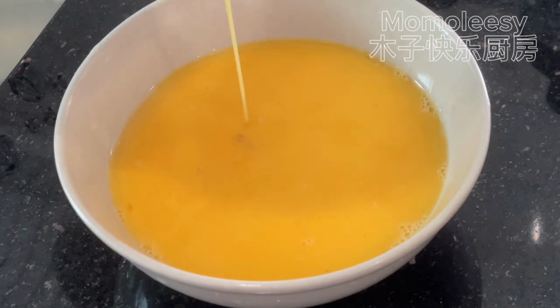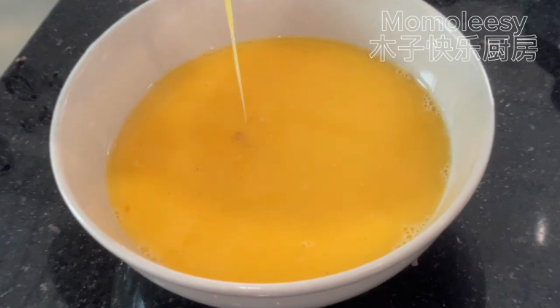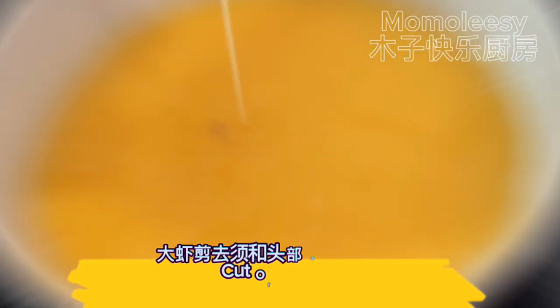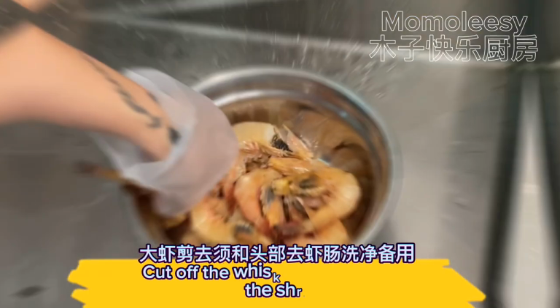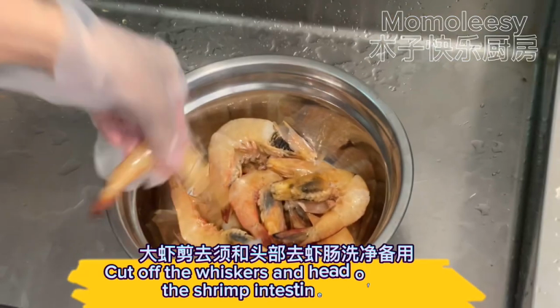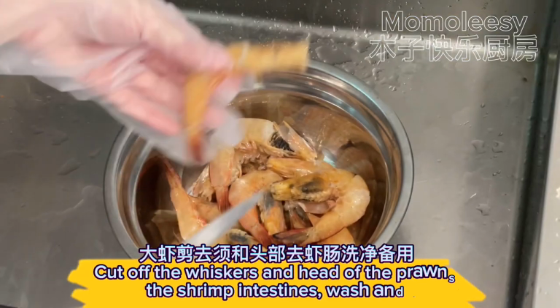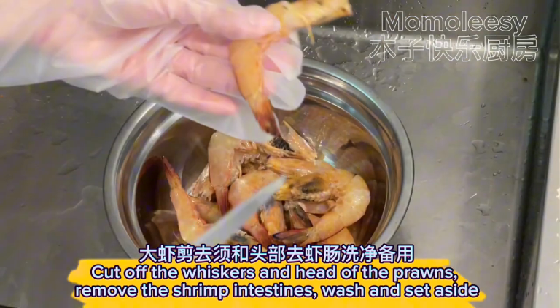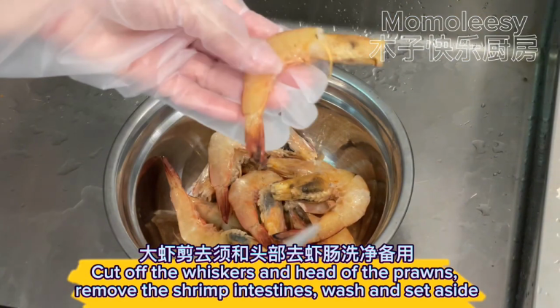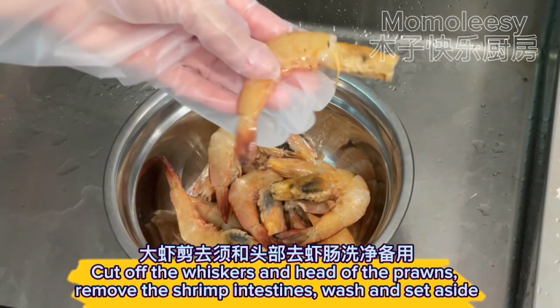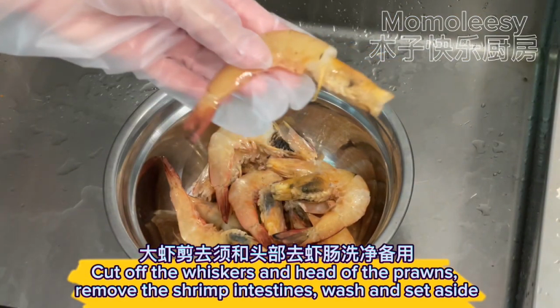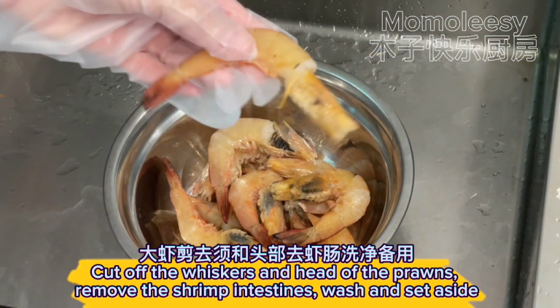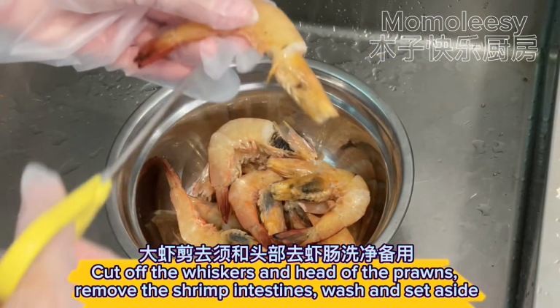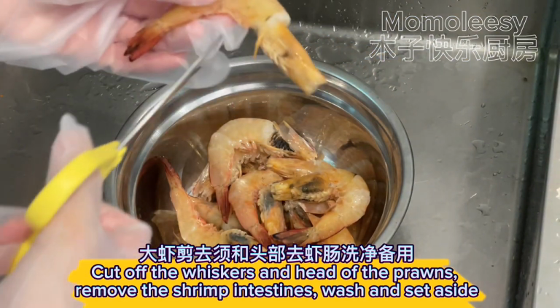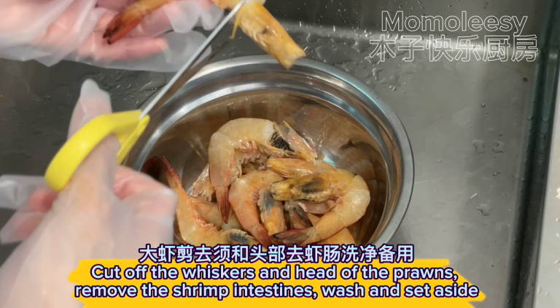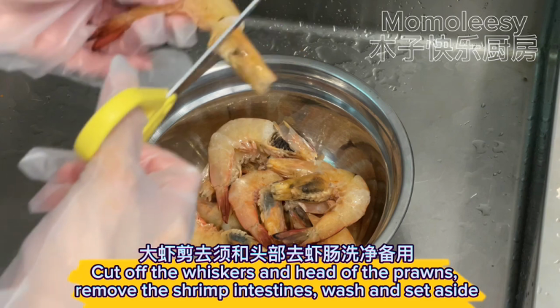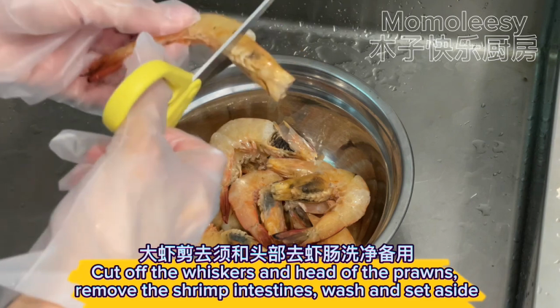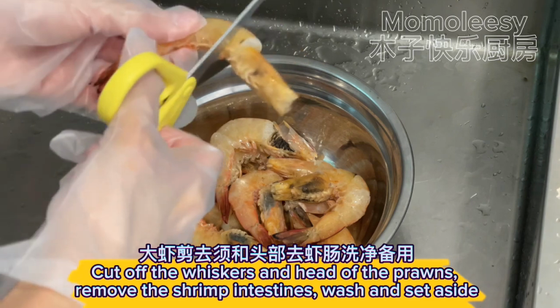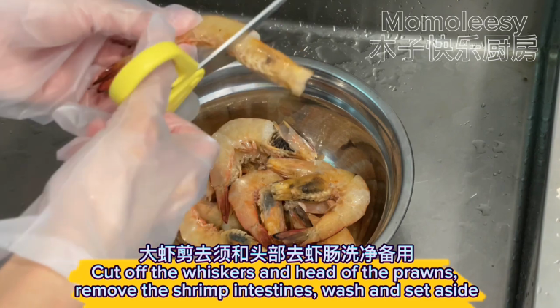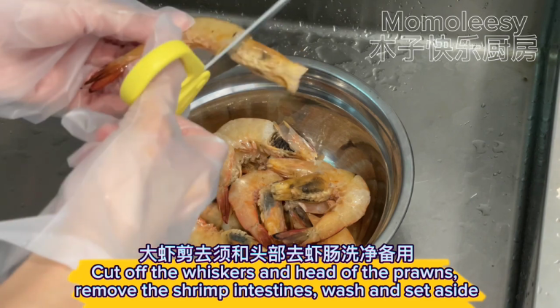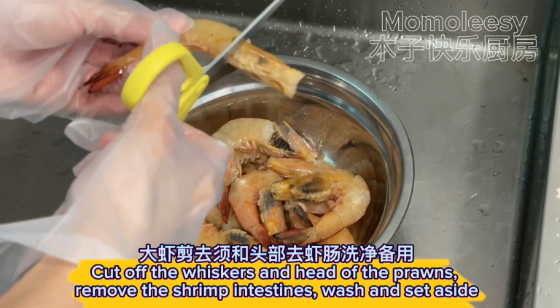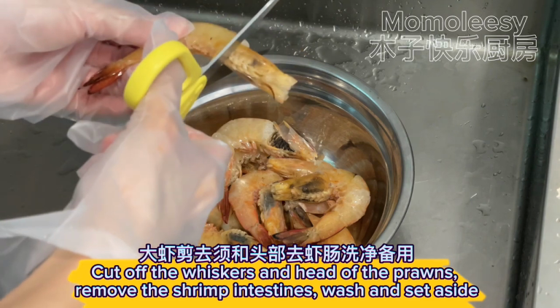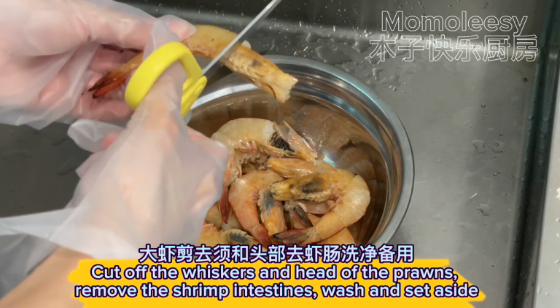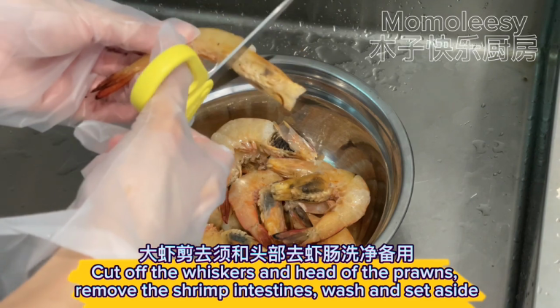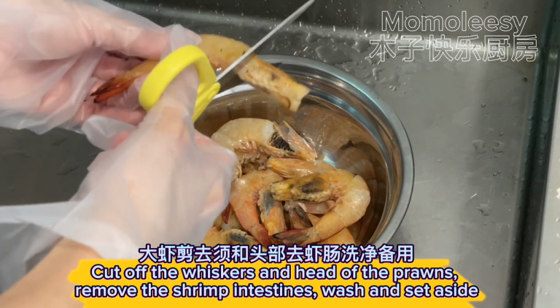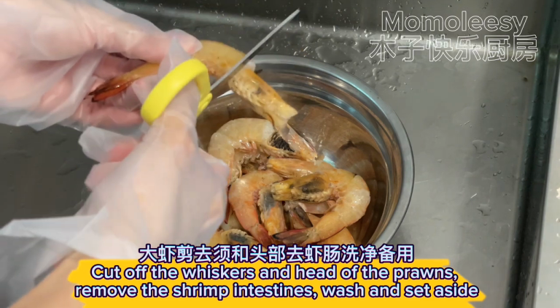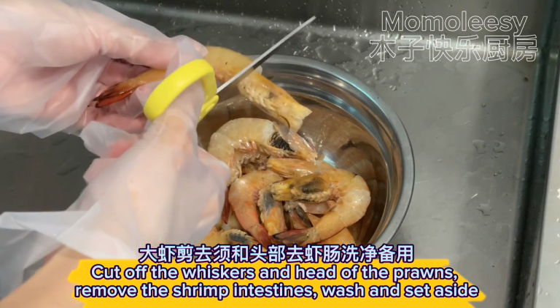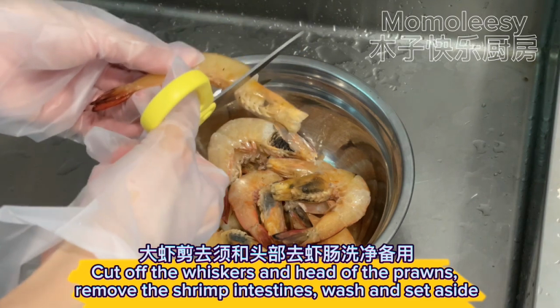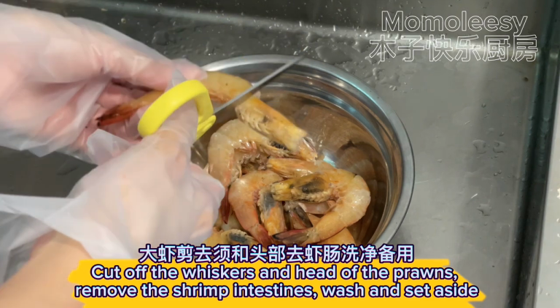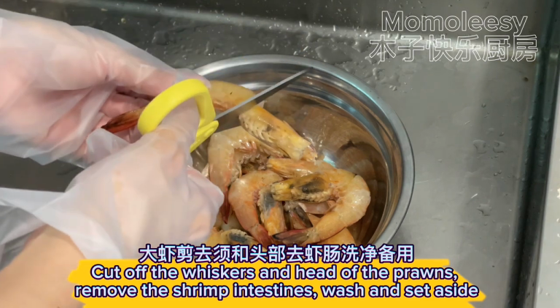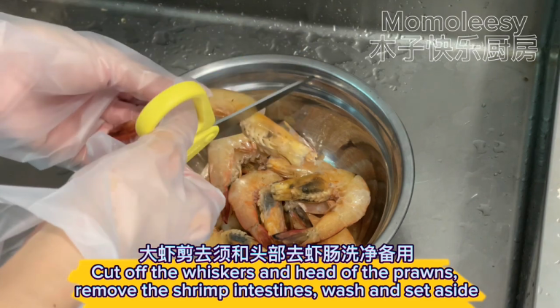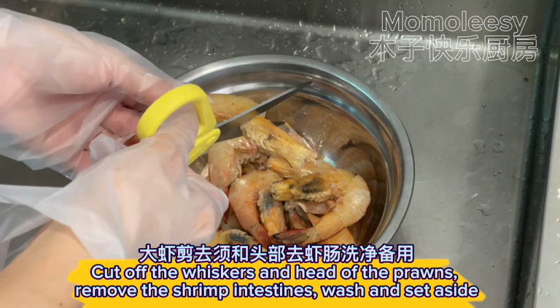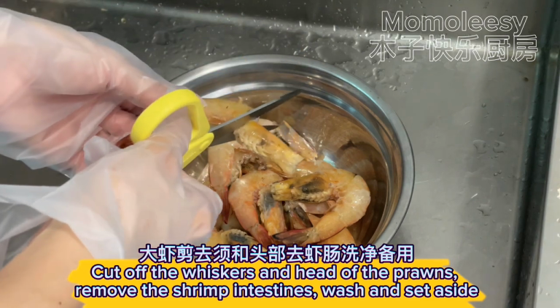Cut off the whiskers and head of the prawns, remove the shrimp intestines, wash, and set aside.